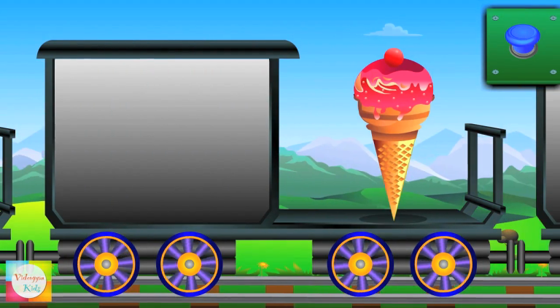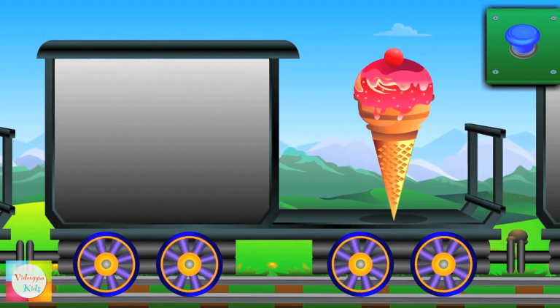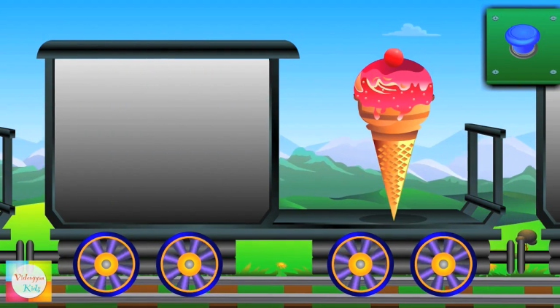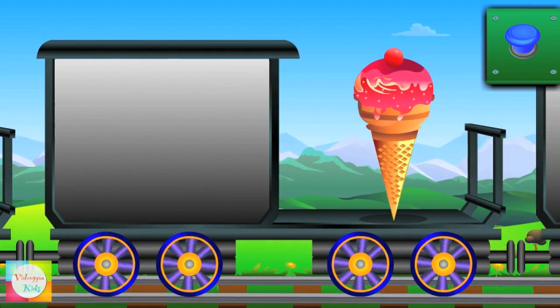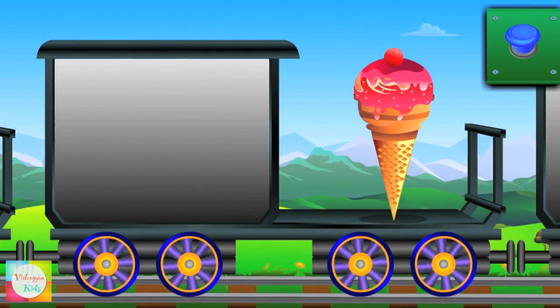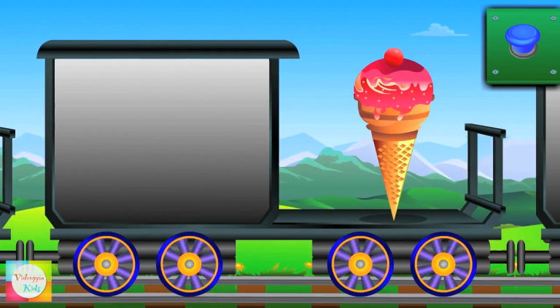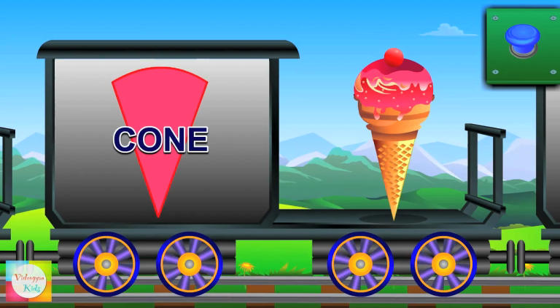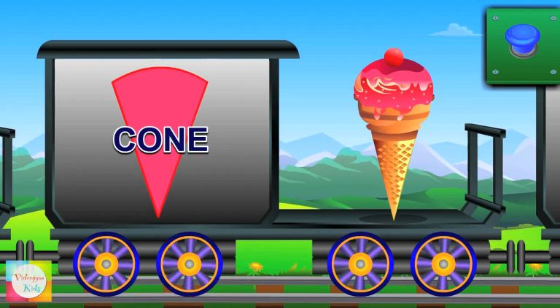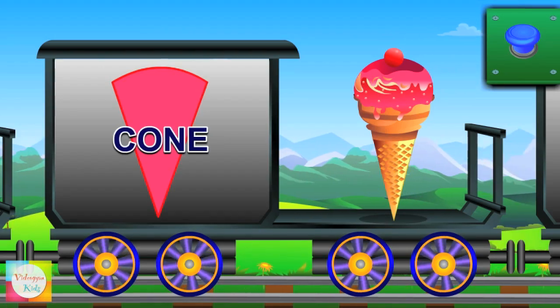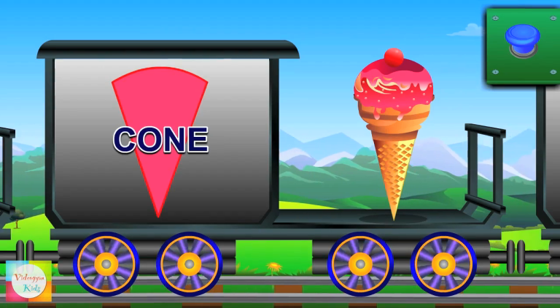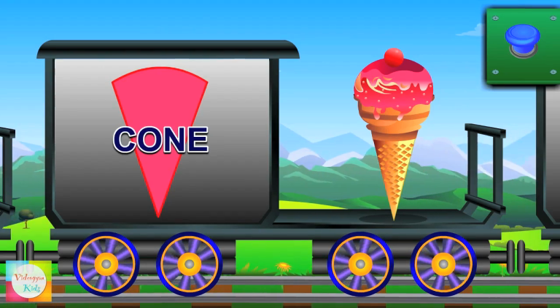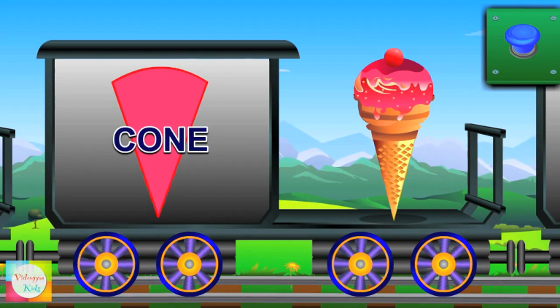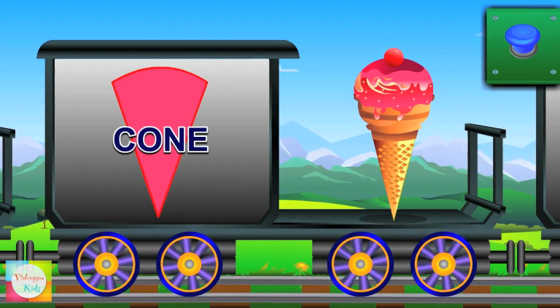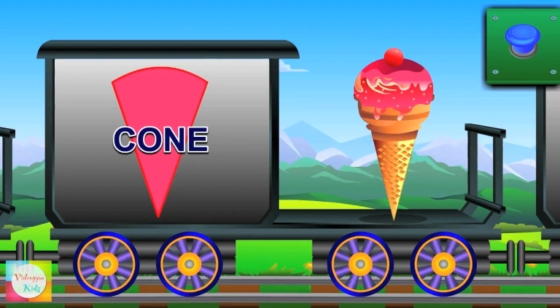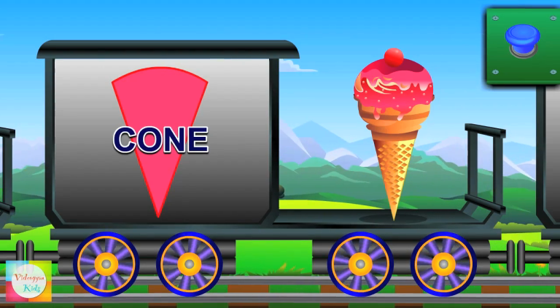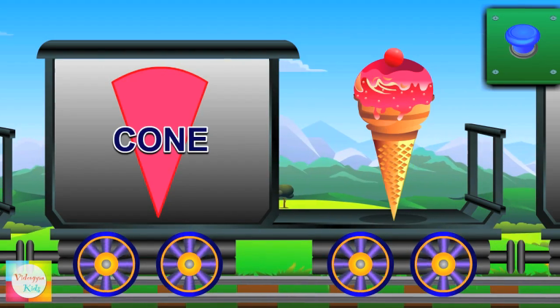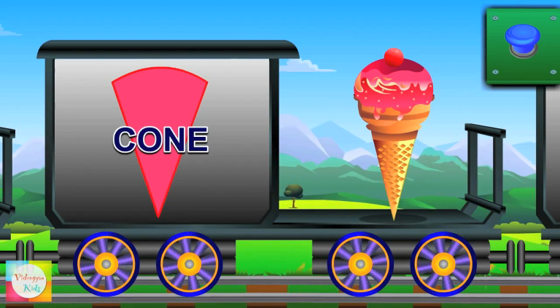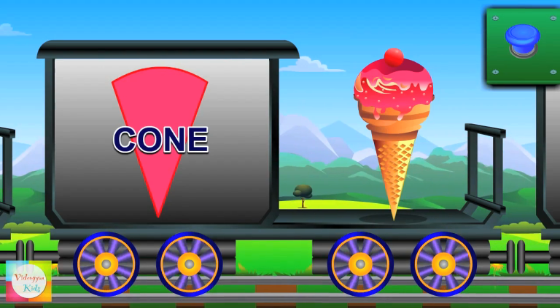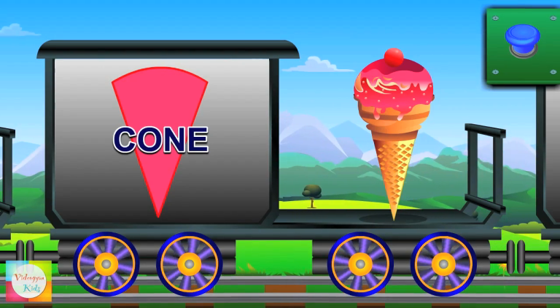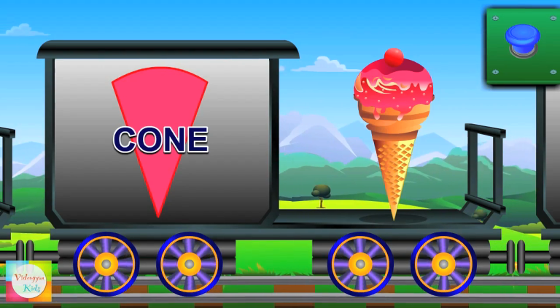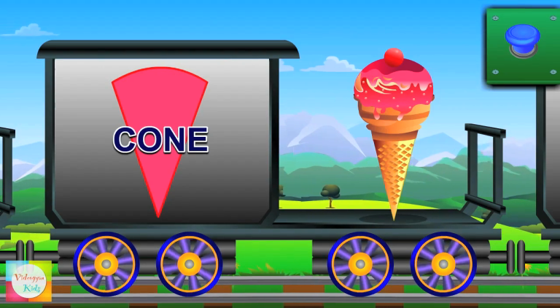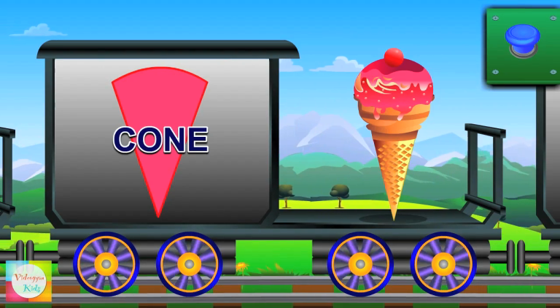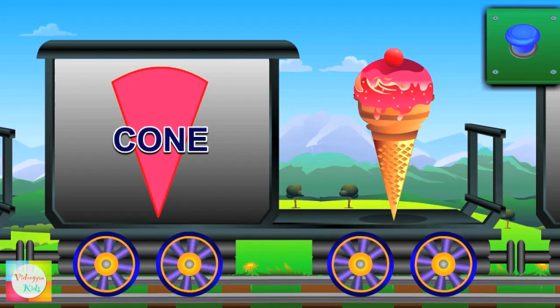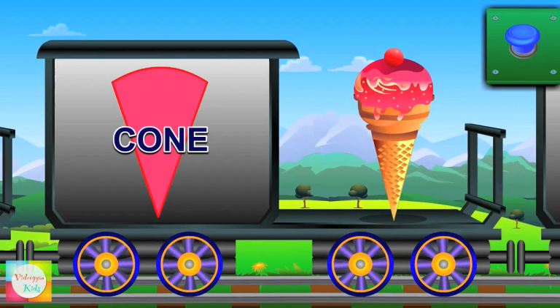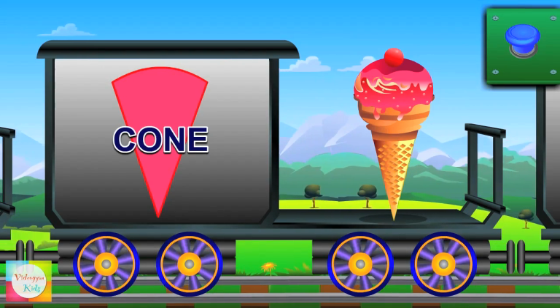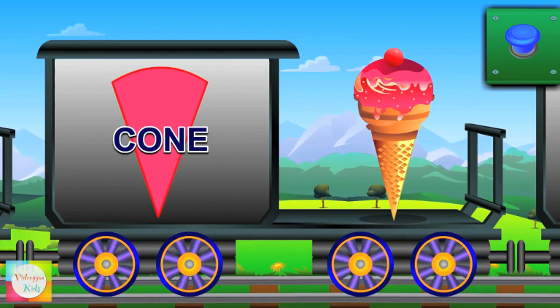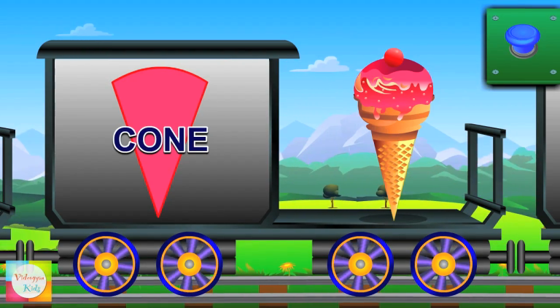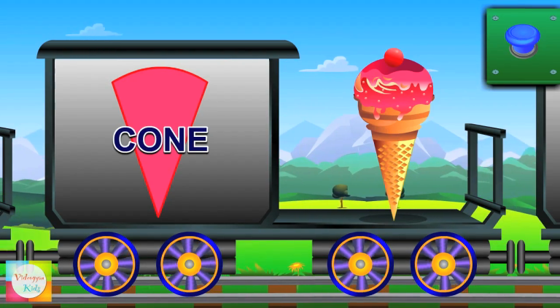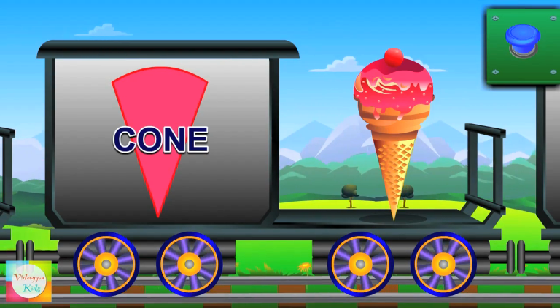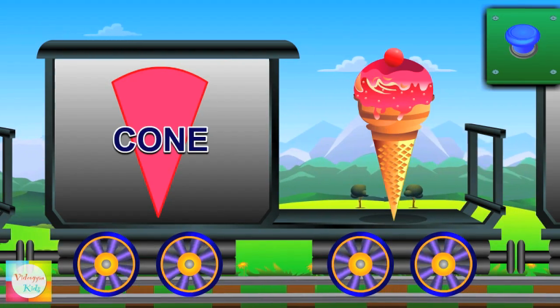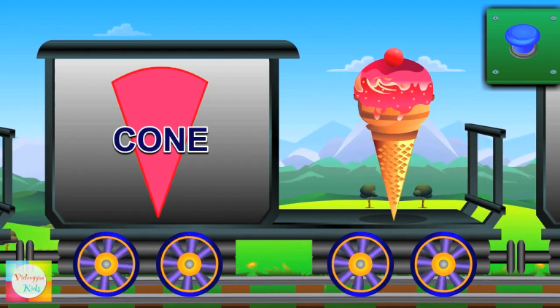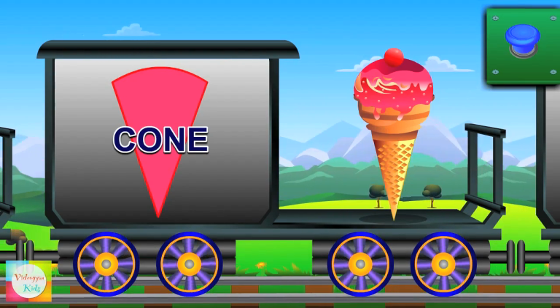Let's meet a cone now — it has one sharp end. Ice cream has a cone shape.